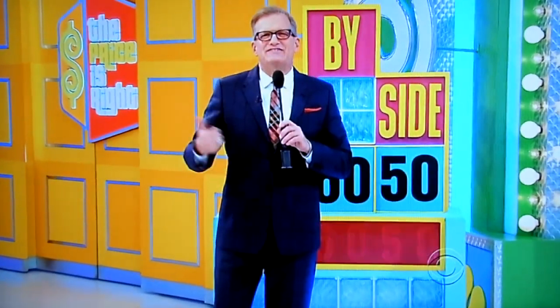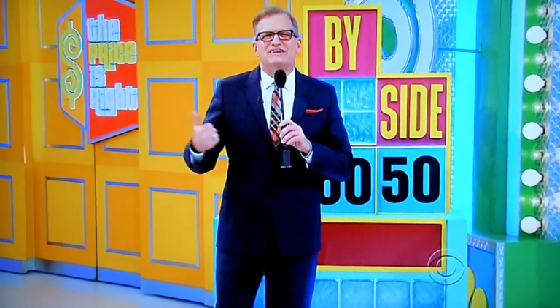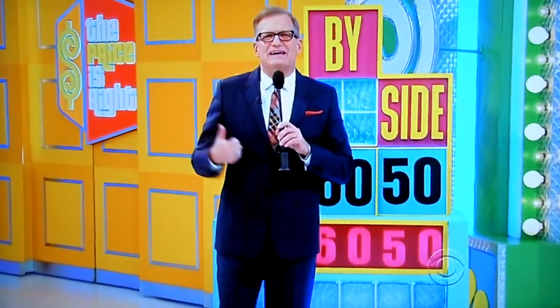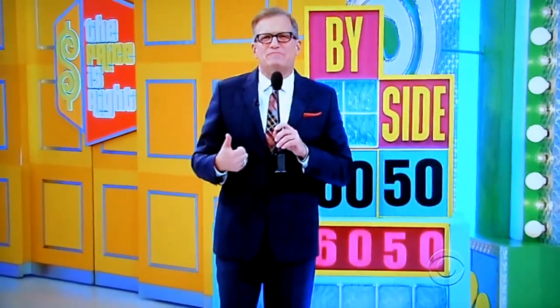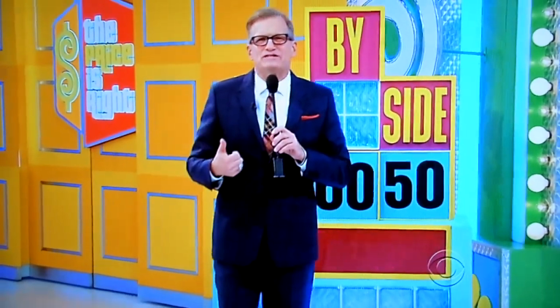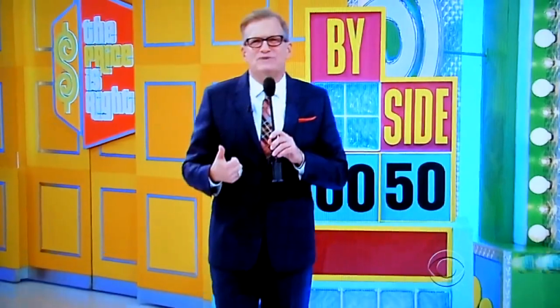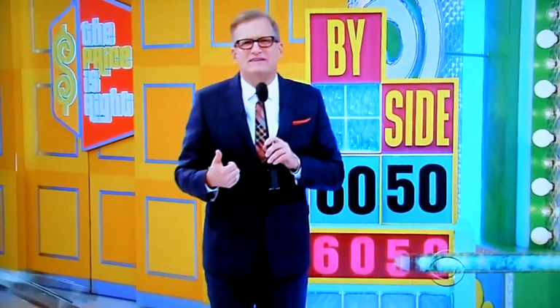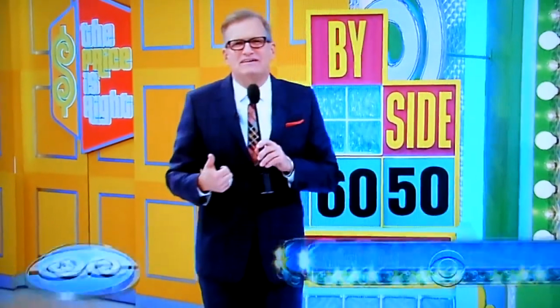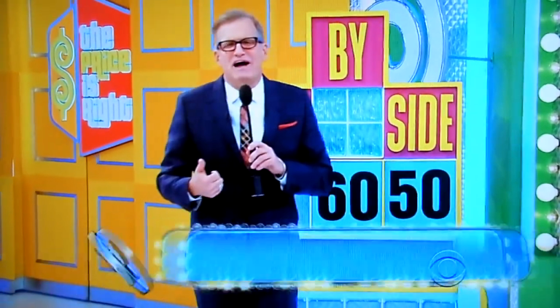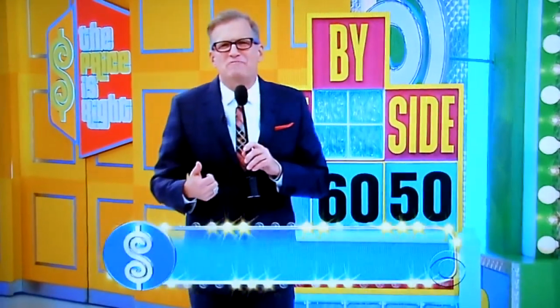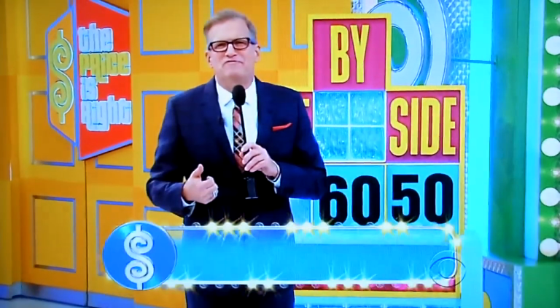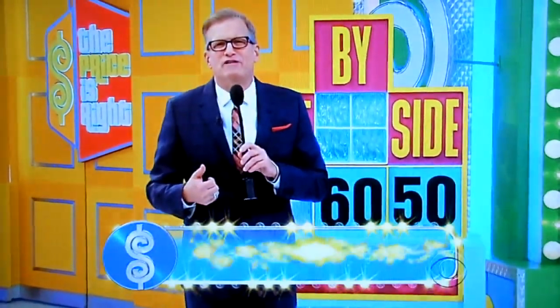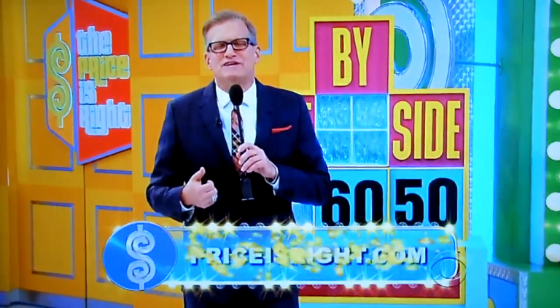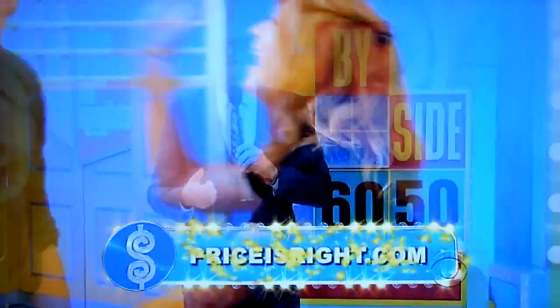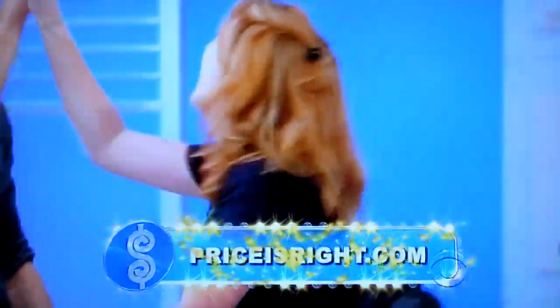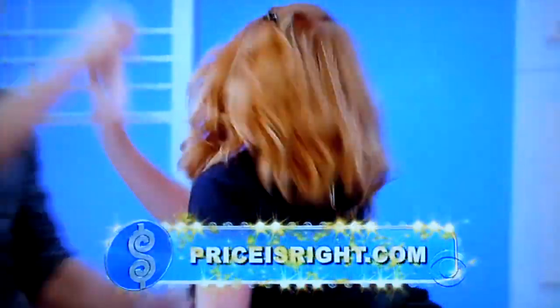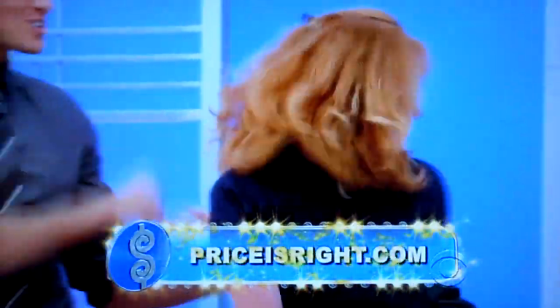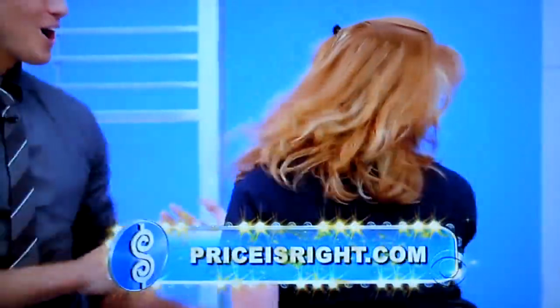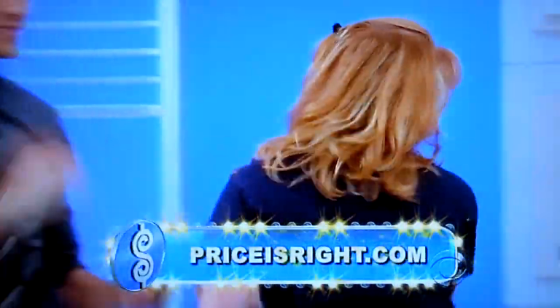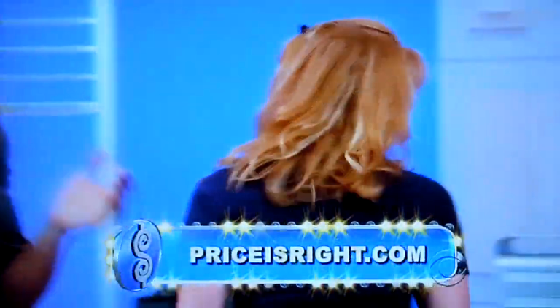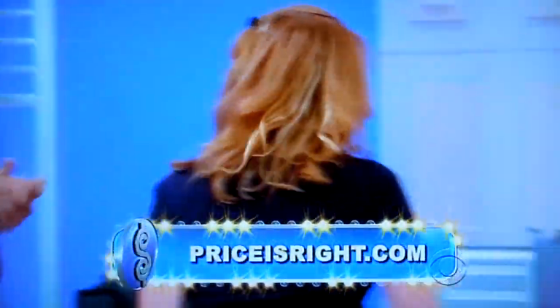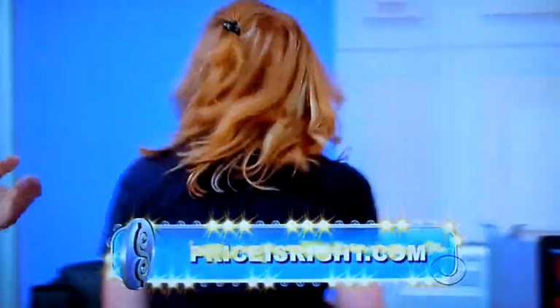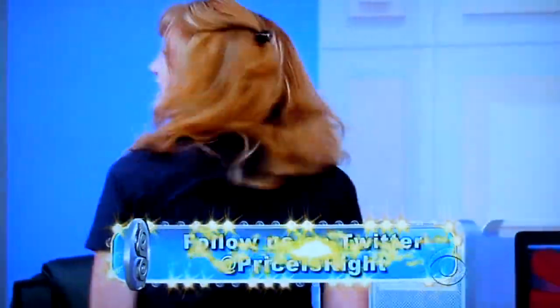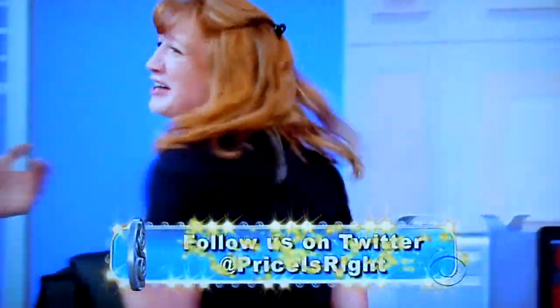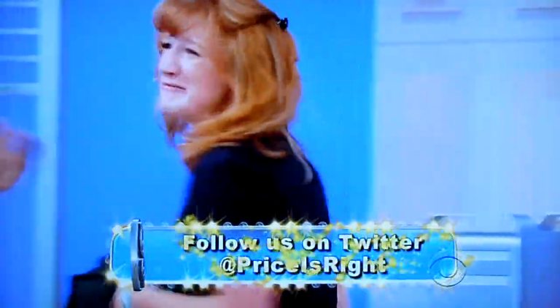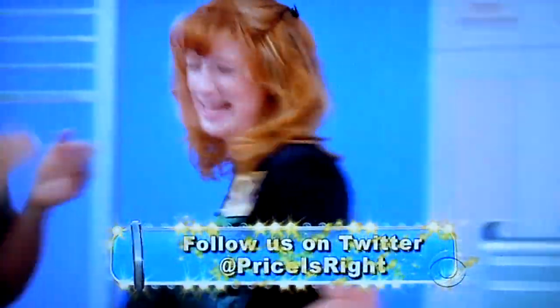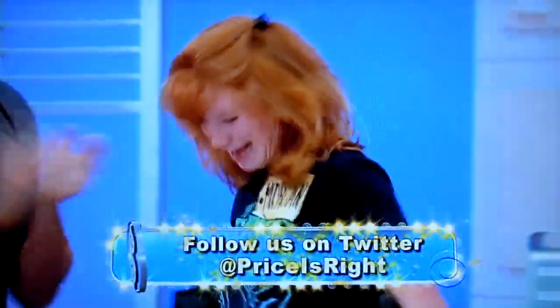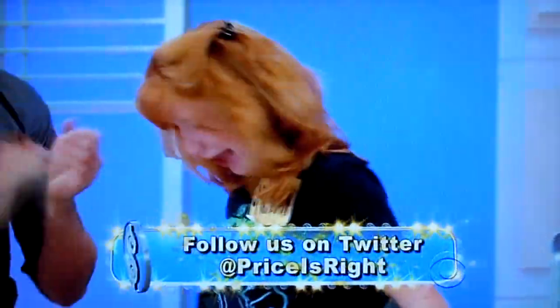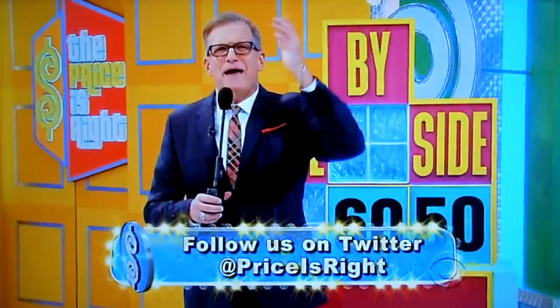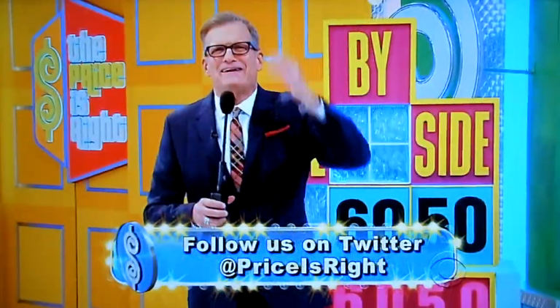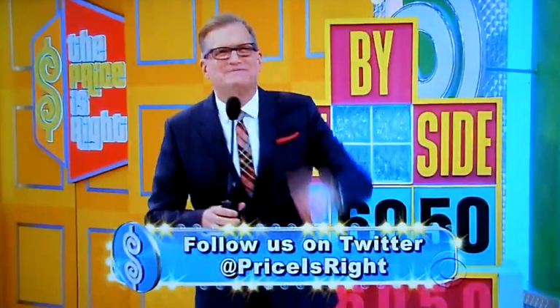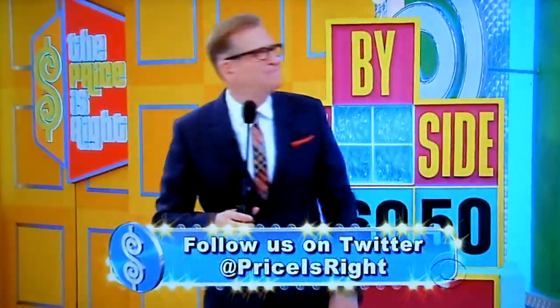So check us out at pricesright.com. Follow us on Twitter at Price is Right. We'll be right back! Bye!